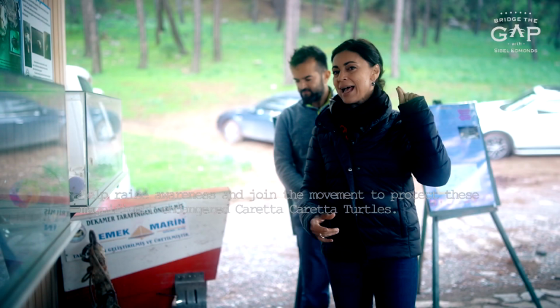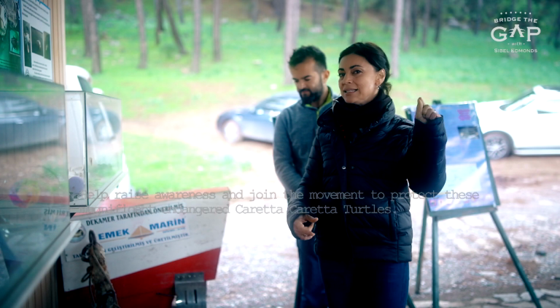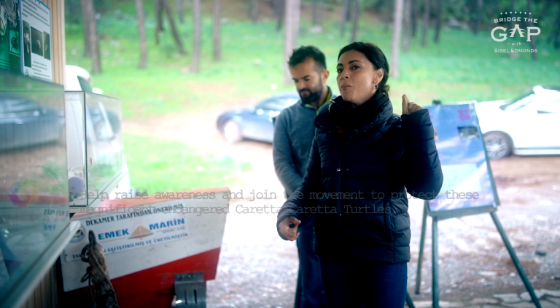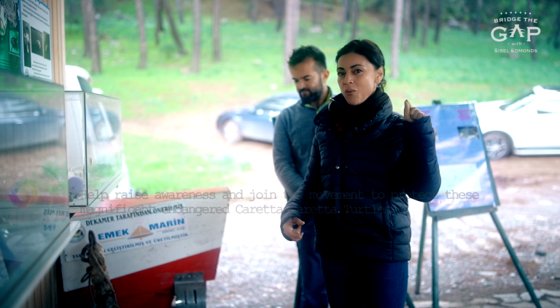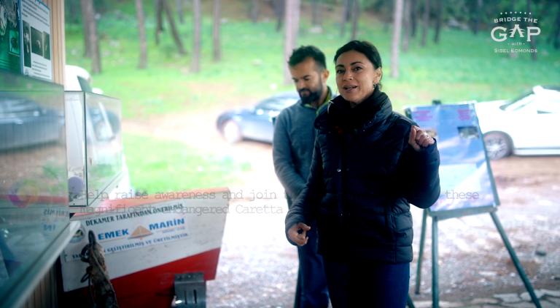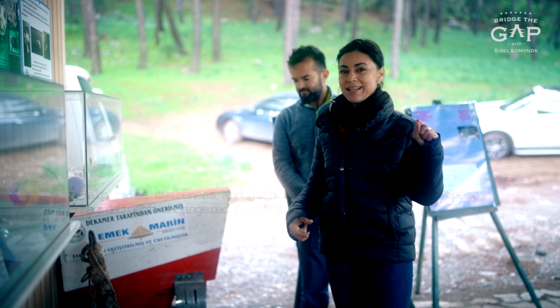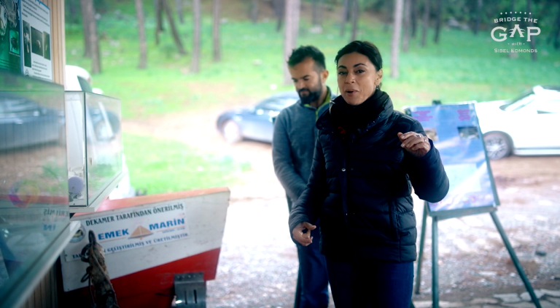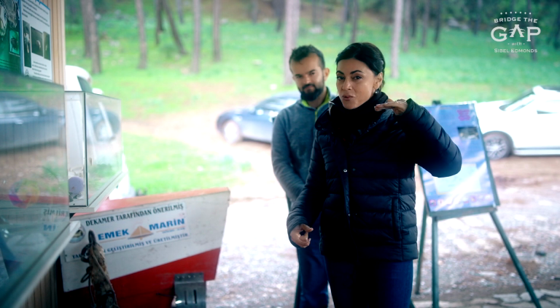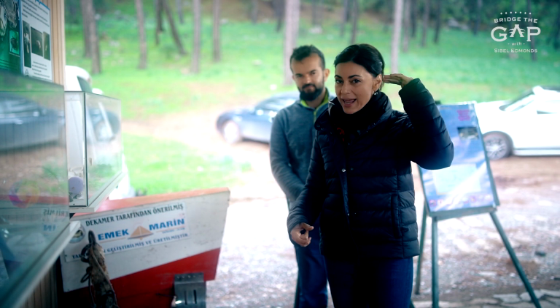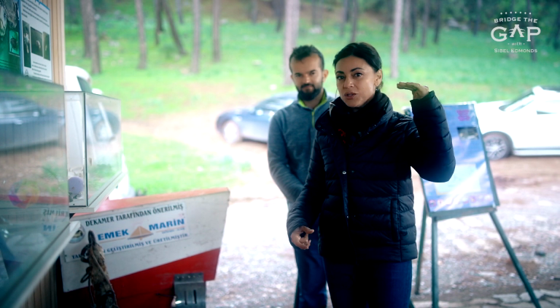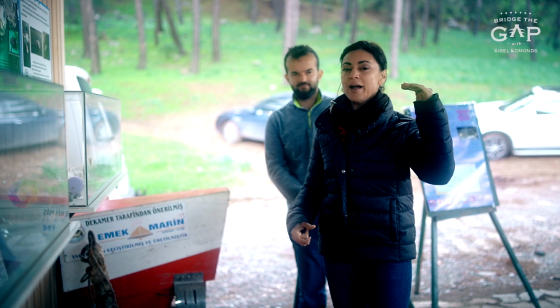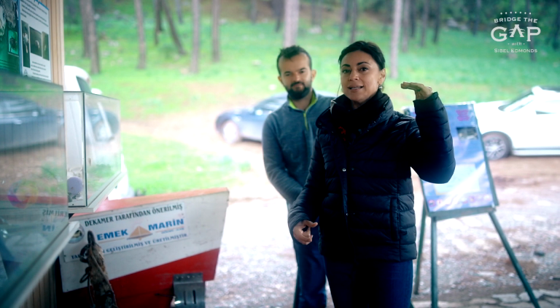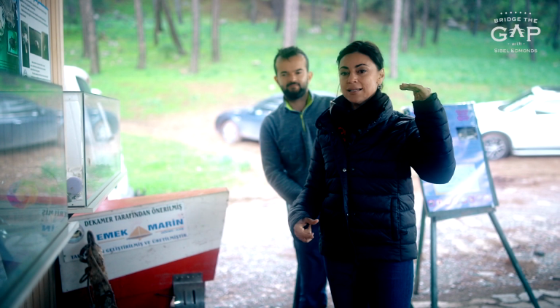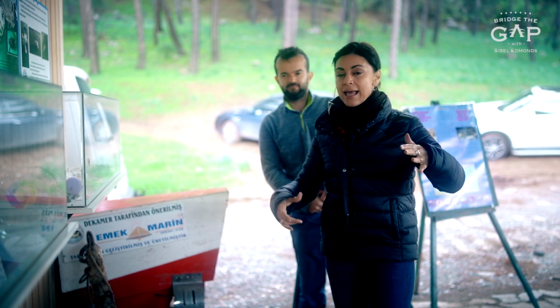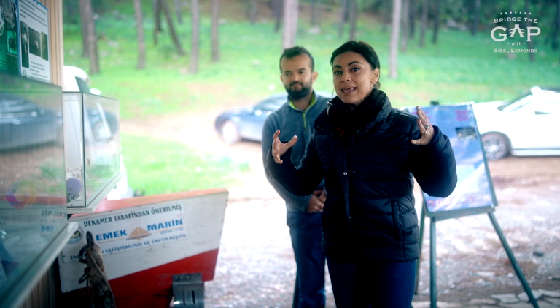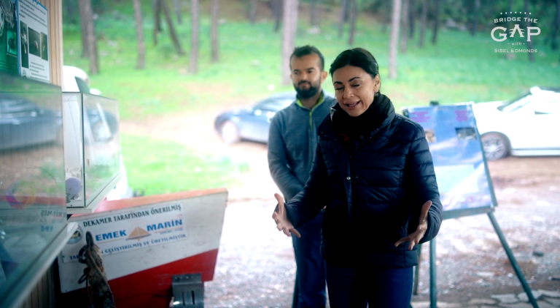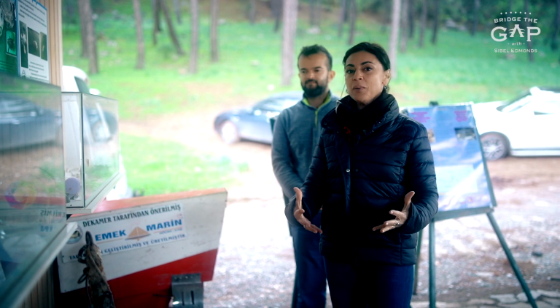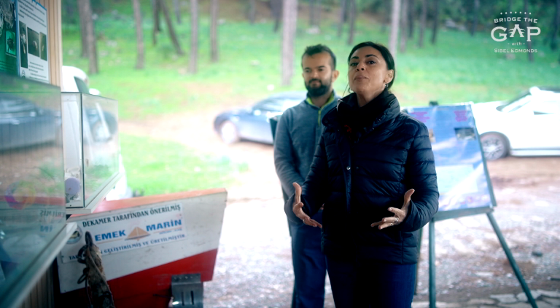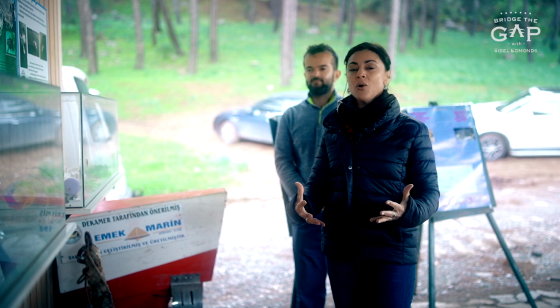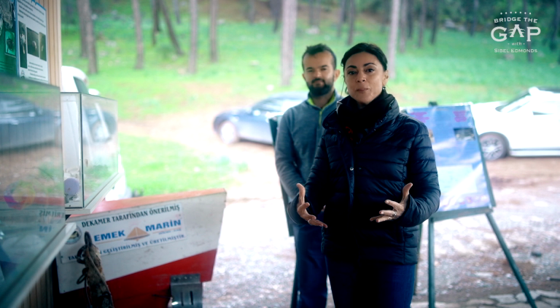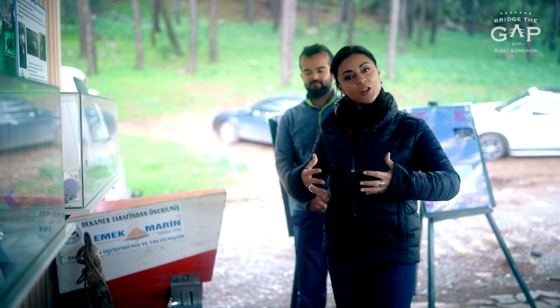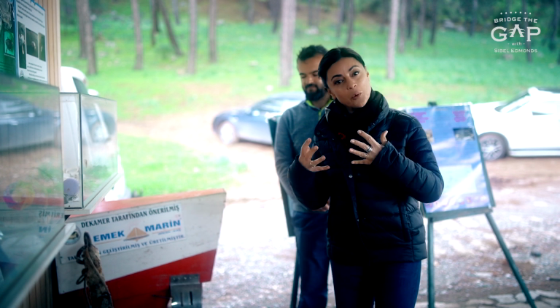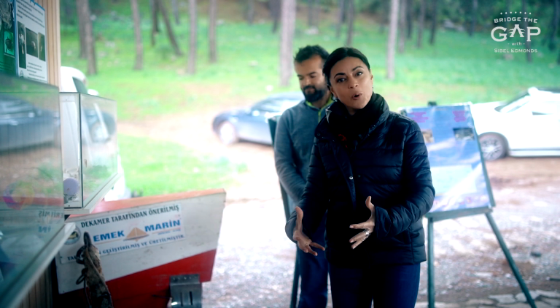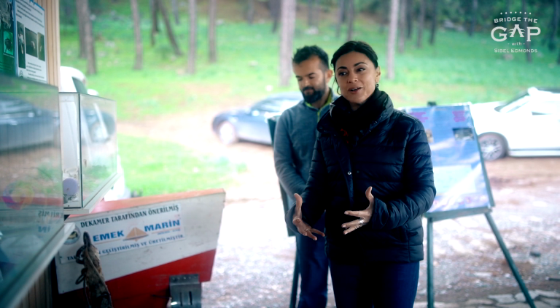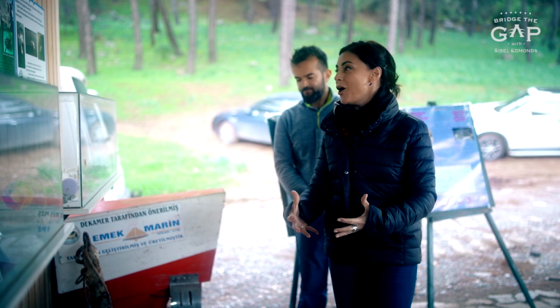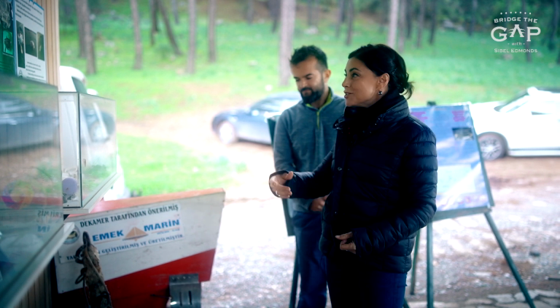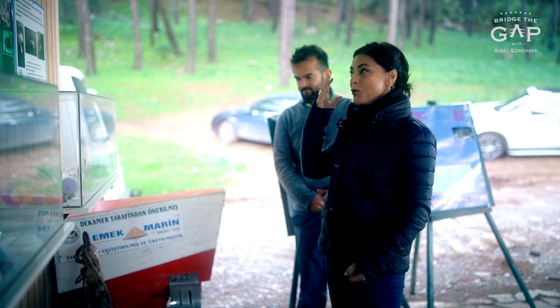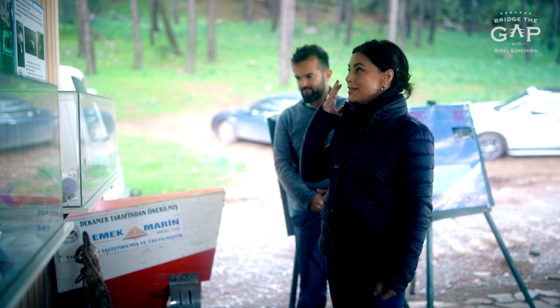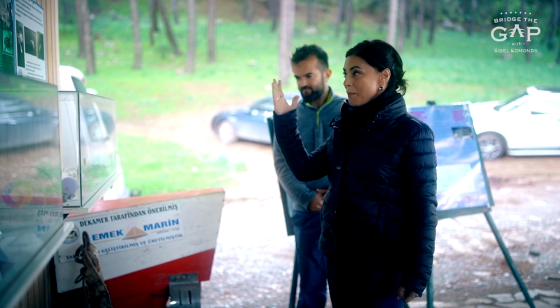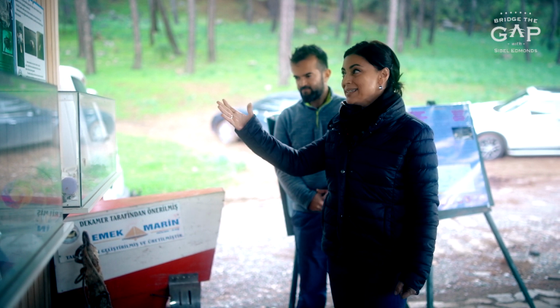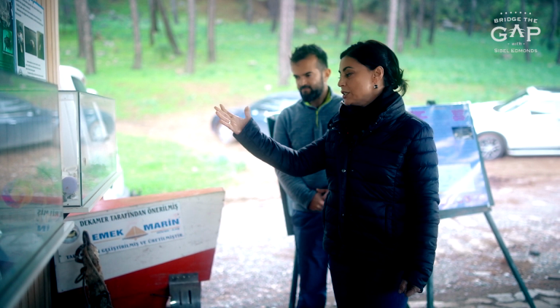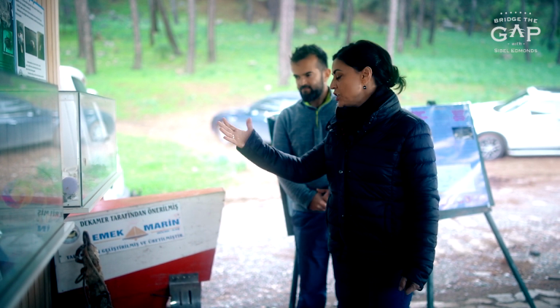That's number one step: raise awareness, get people to support the cause for these amazing species.